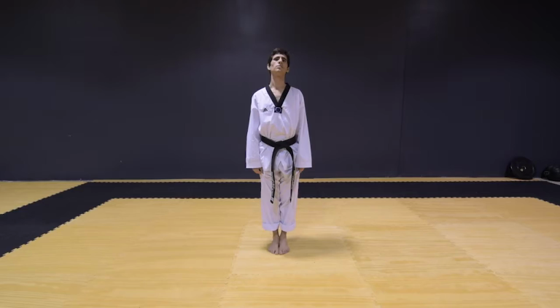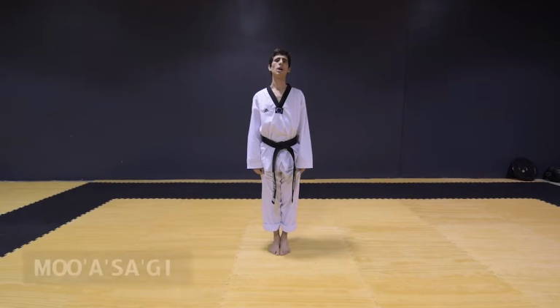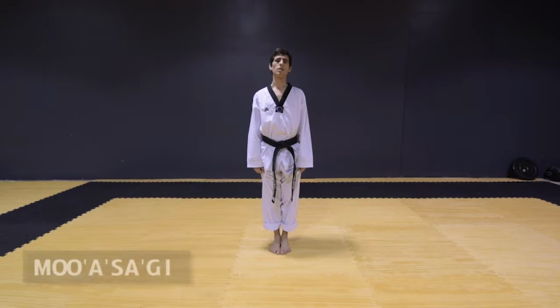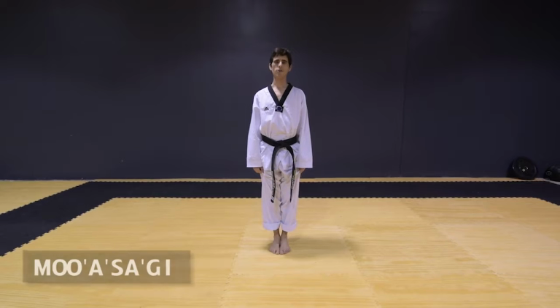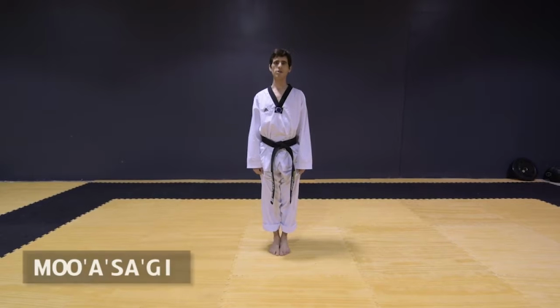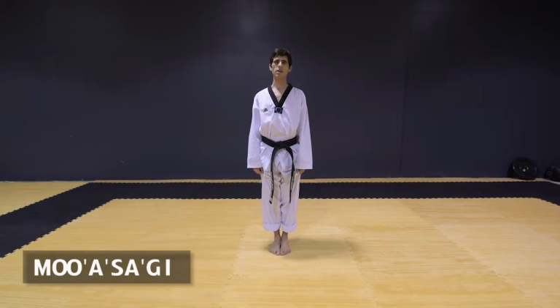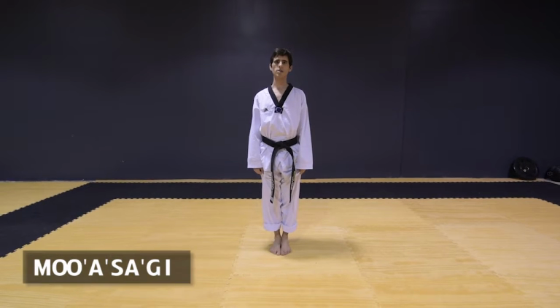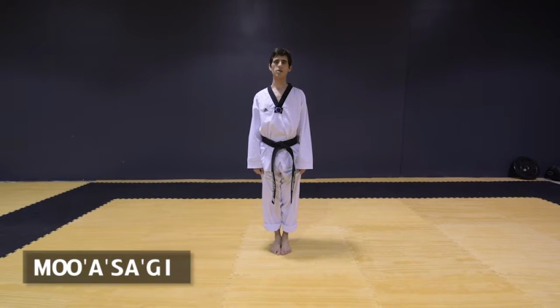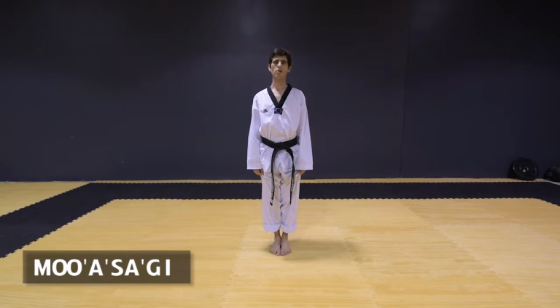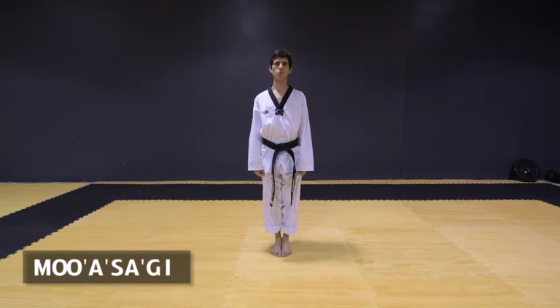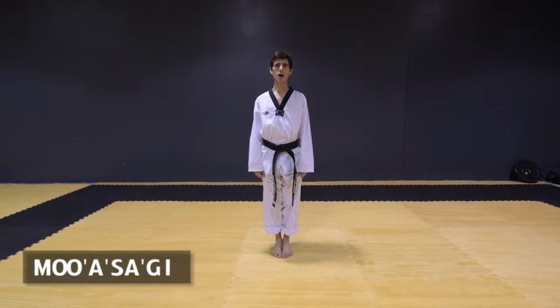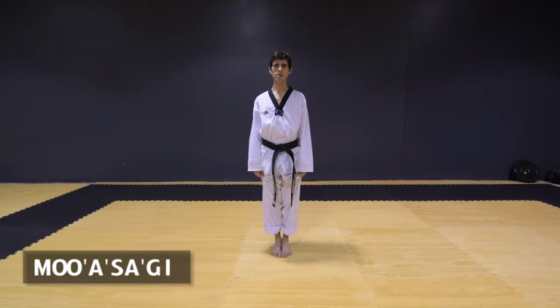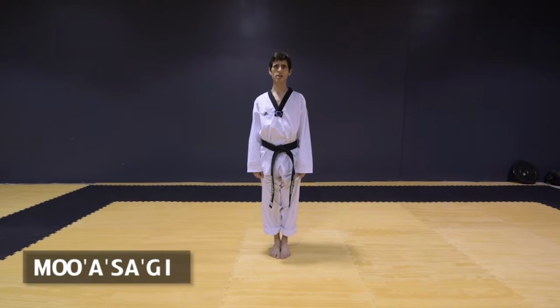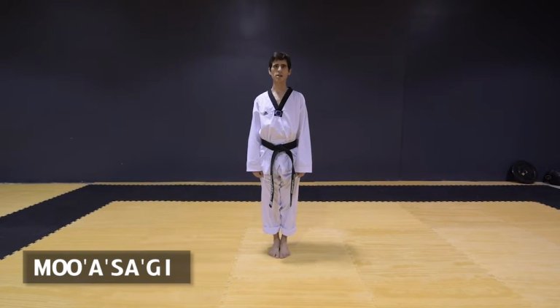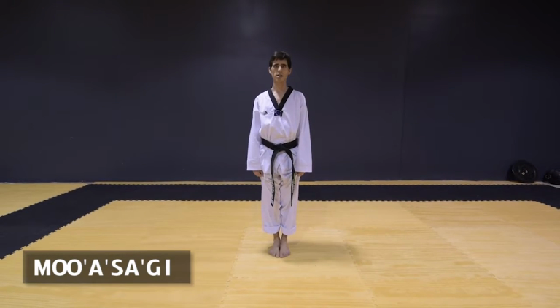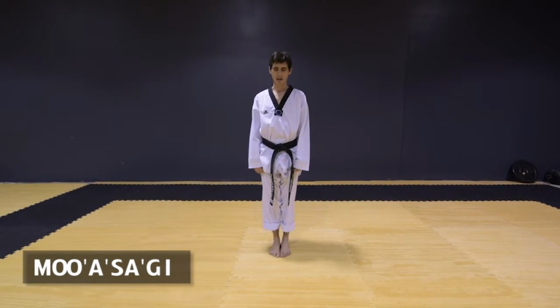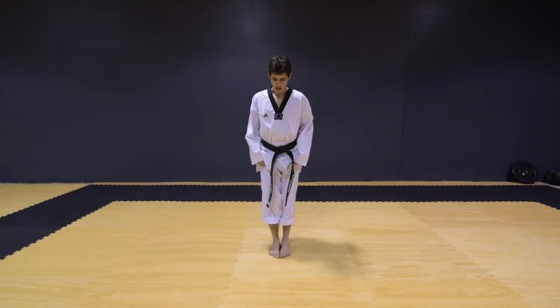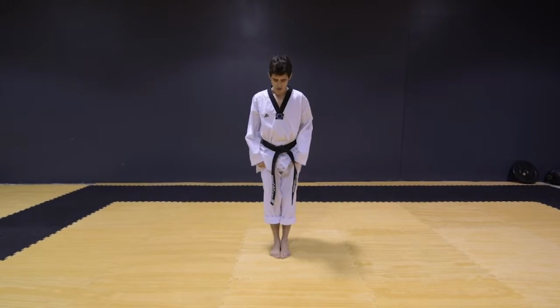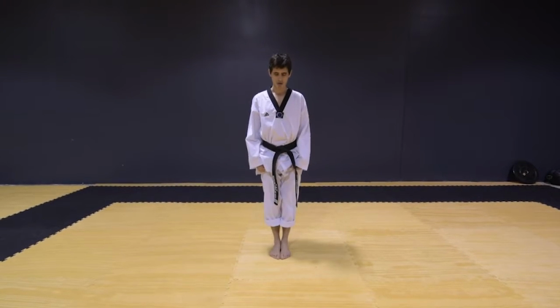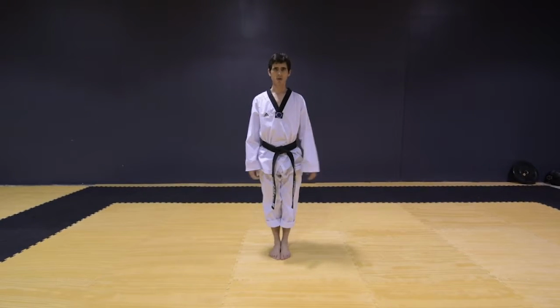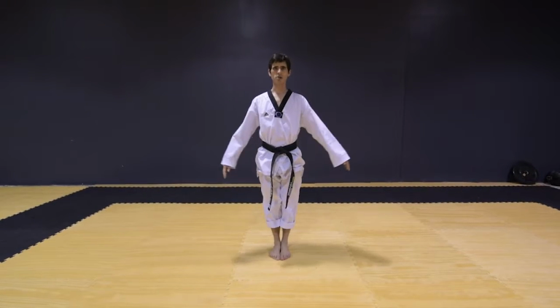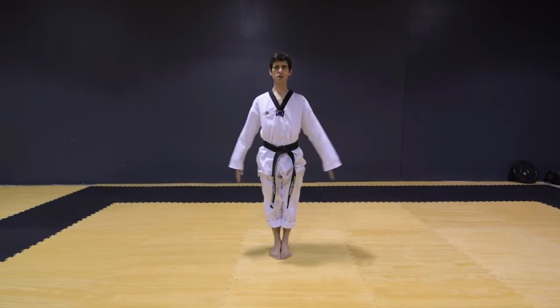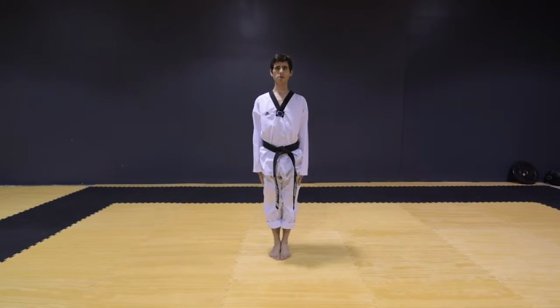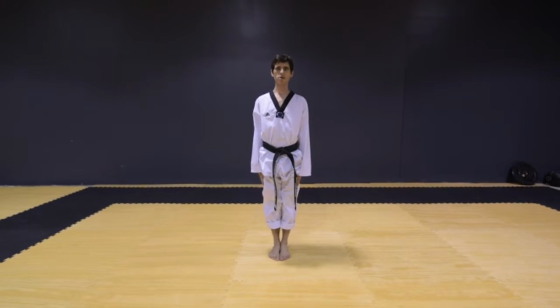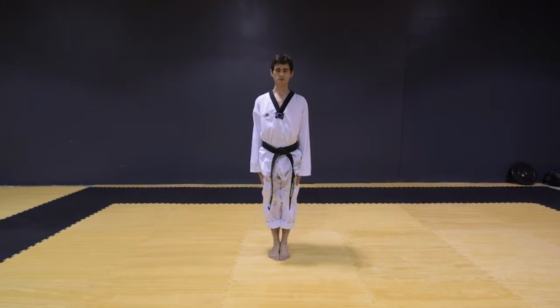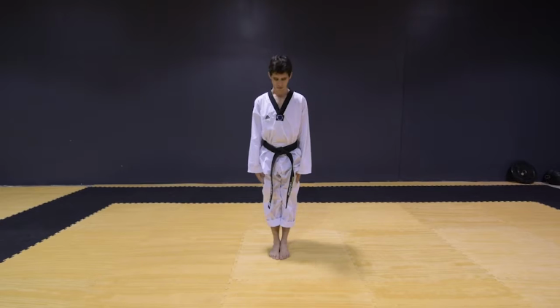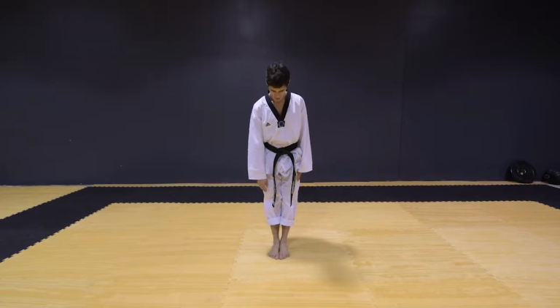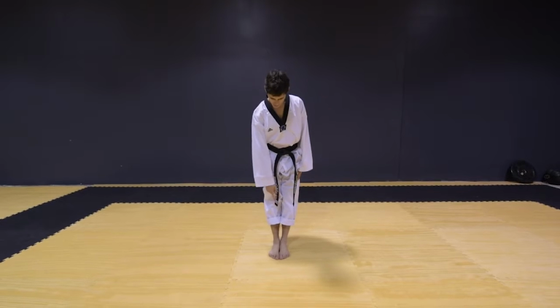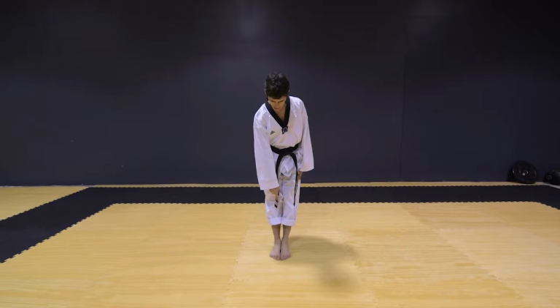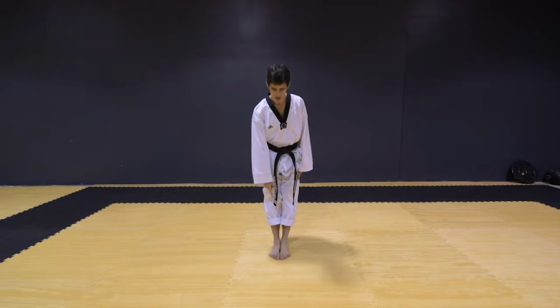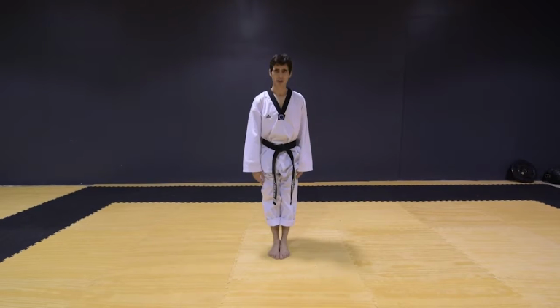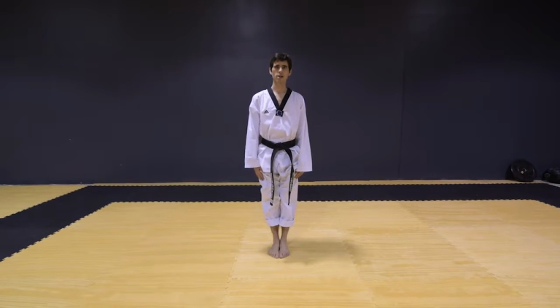The first stance is called Moa Sogi. It's your chariot position. Your feet are together.